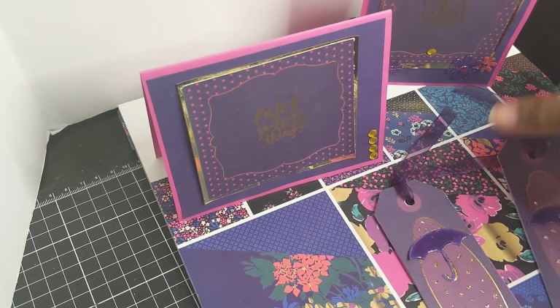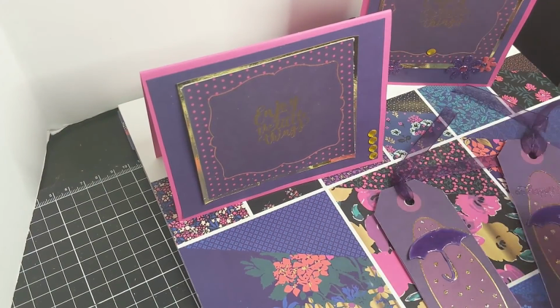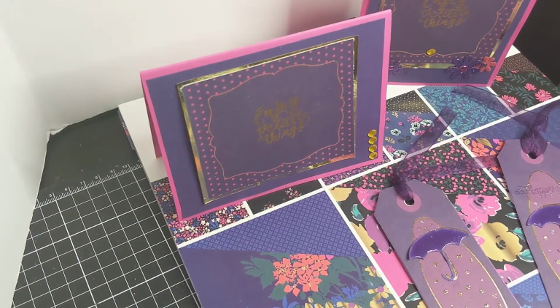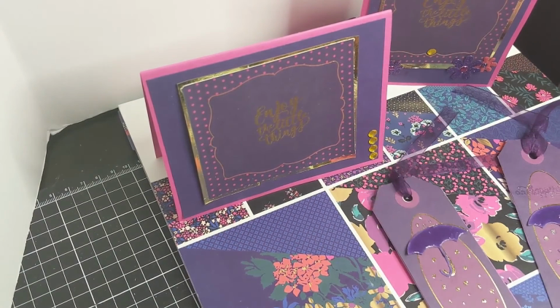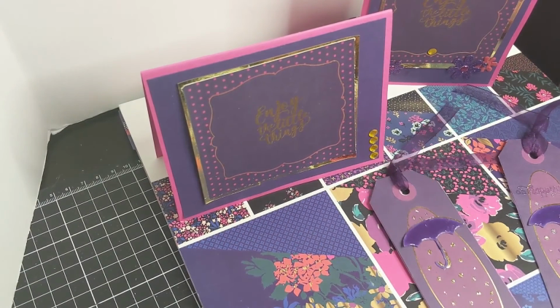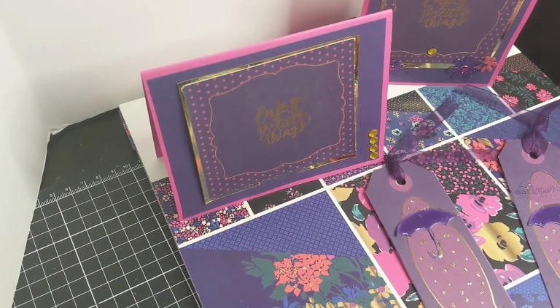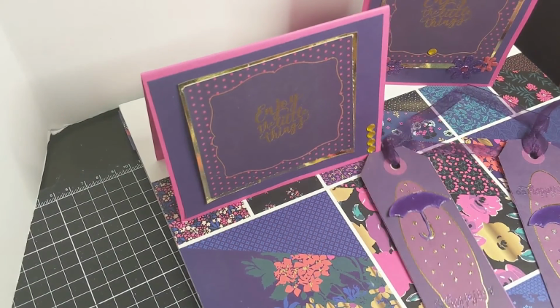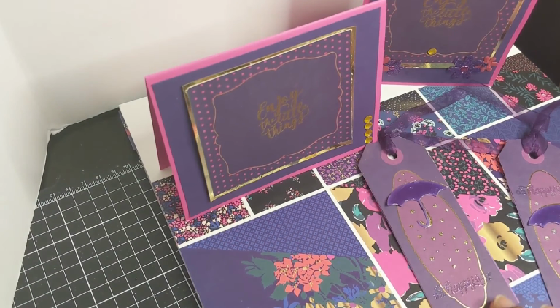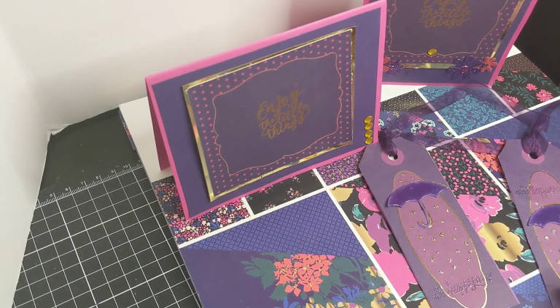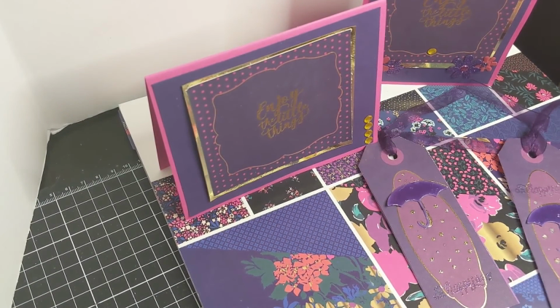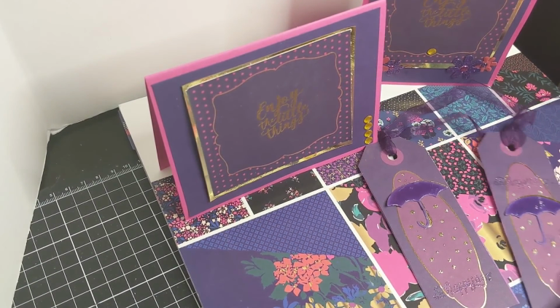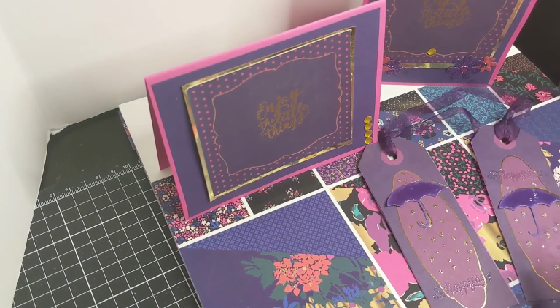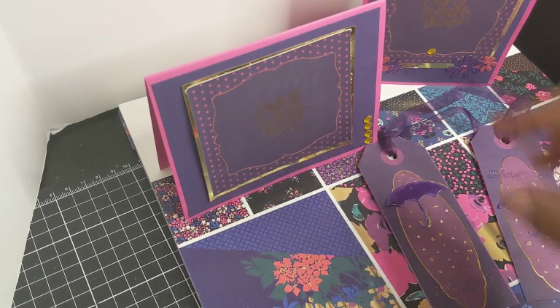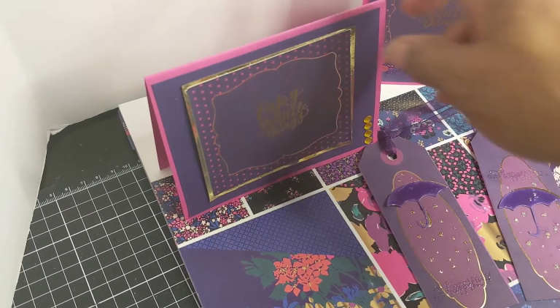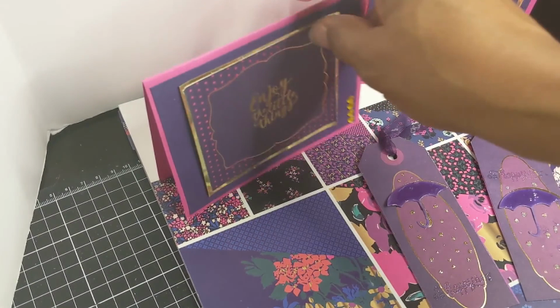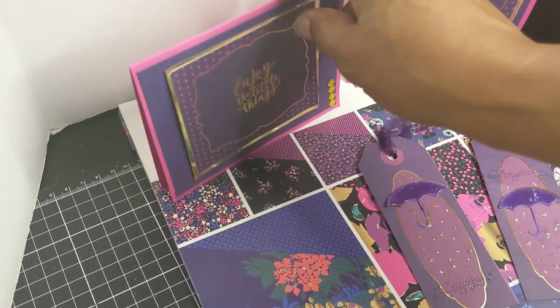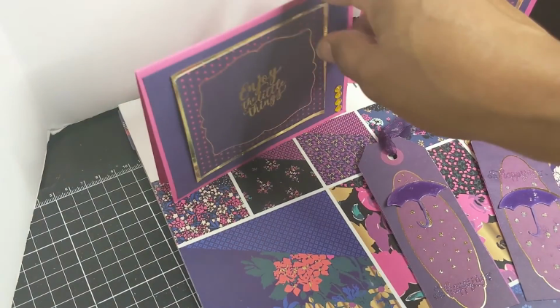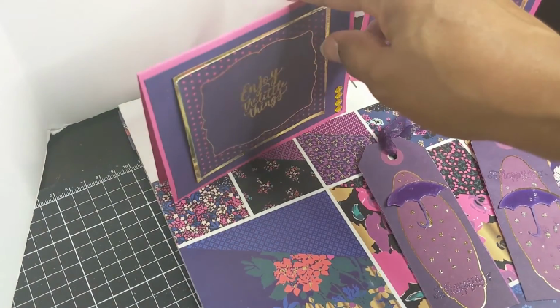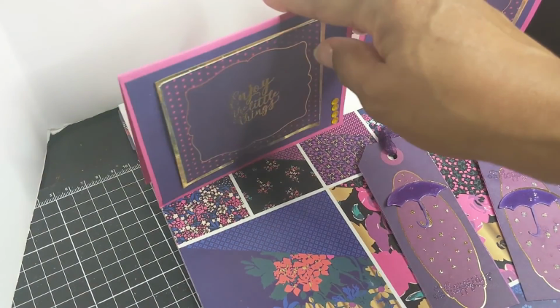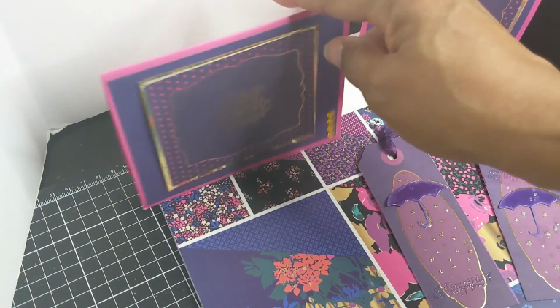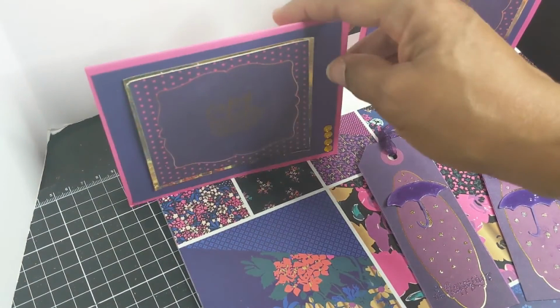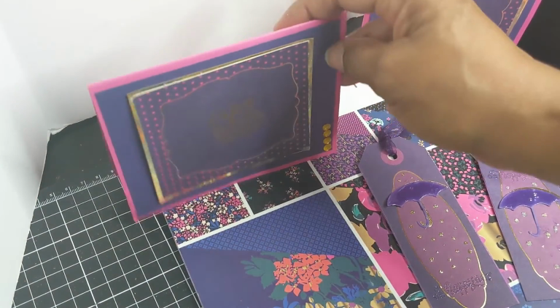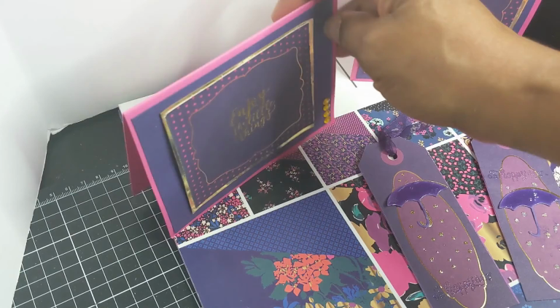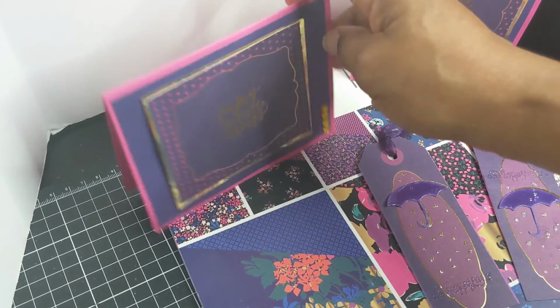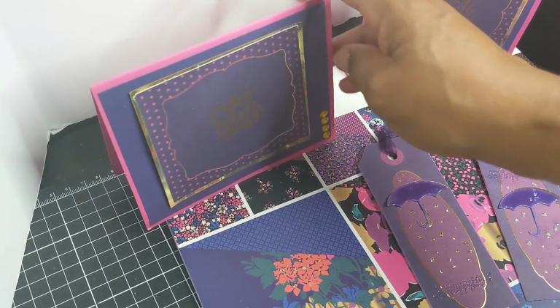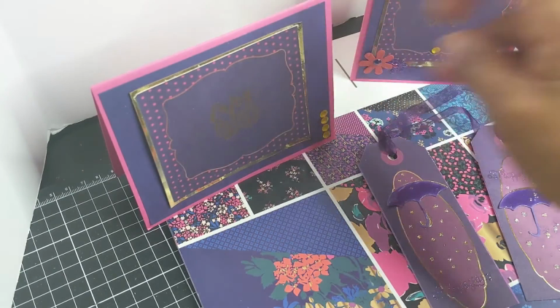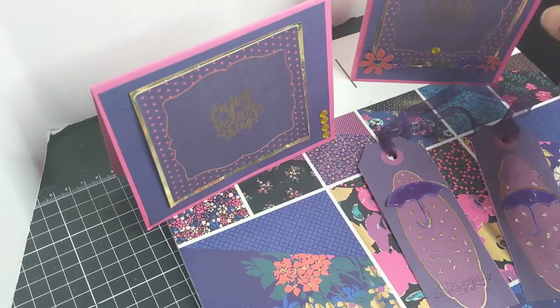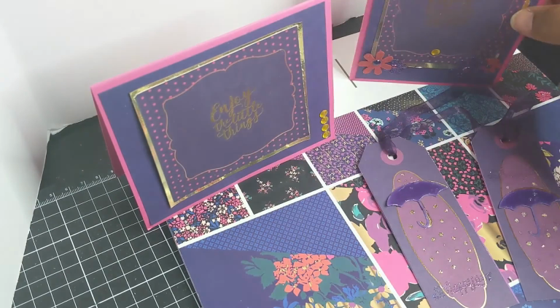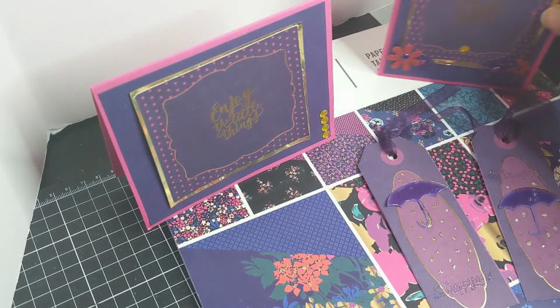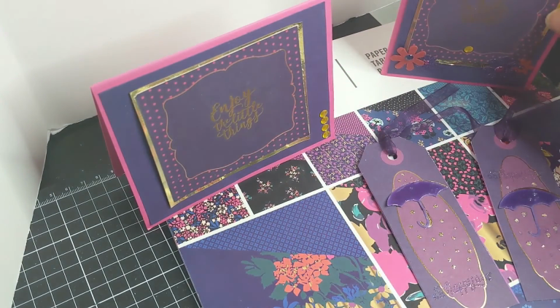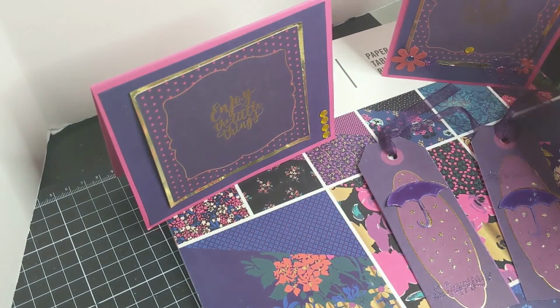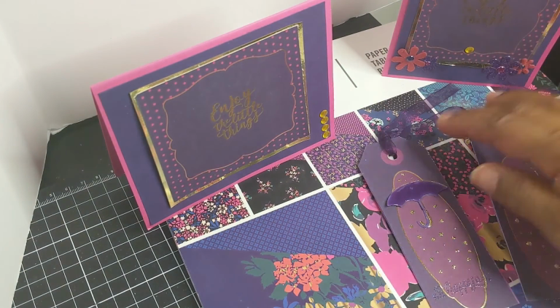Anyway, that is my All Summer Long project for the collaboration hosted by Left Handic Crafter. Thanks for watching!